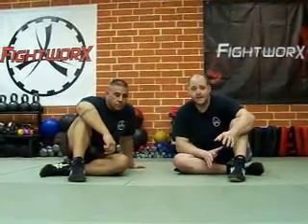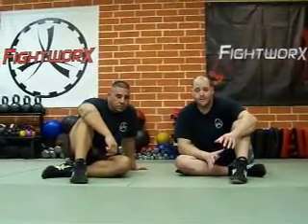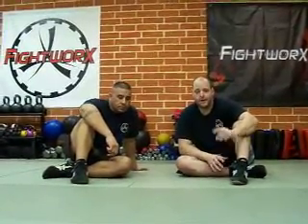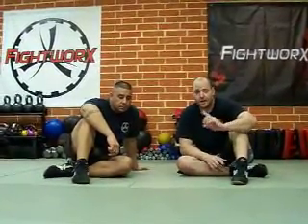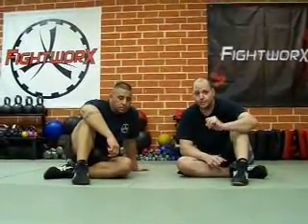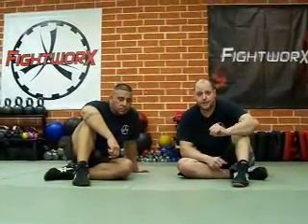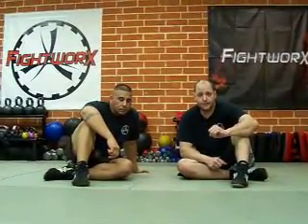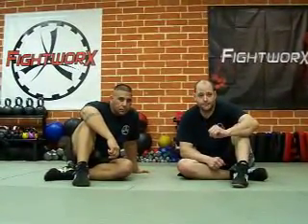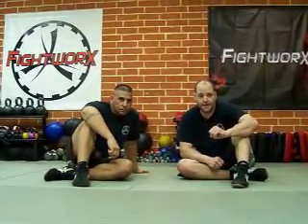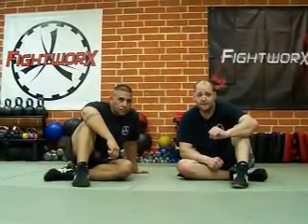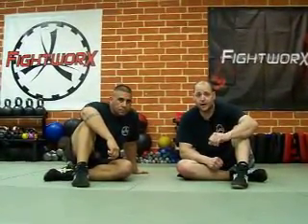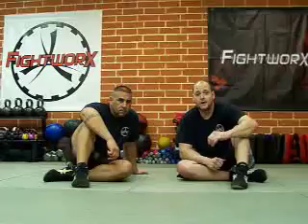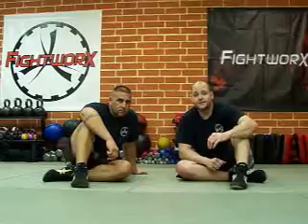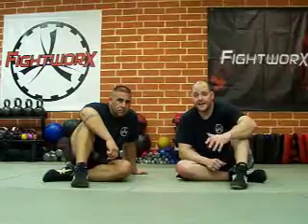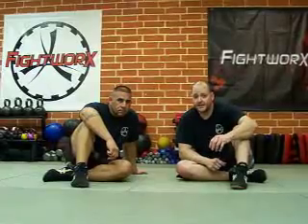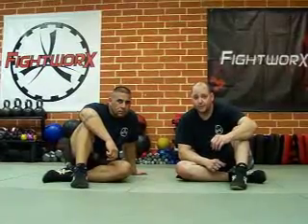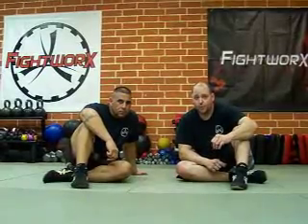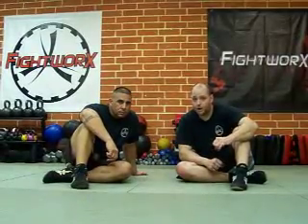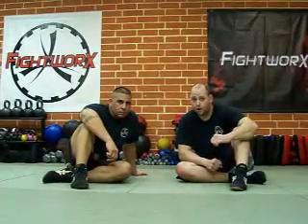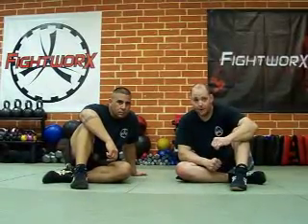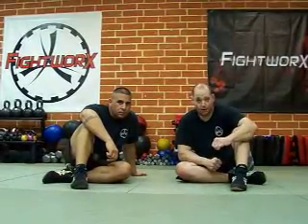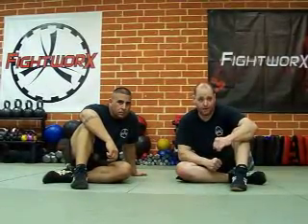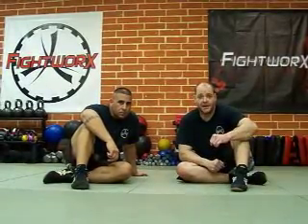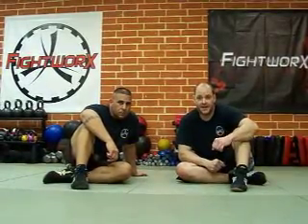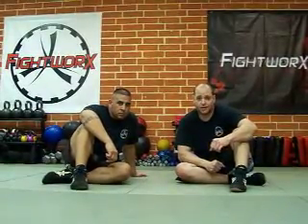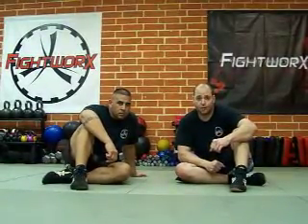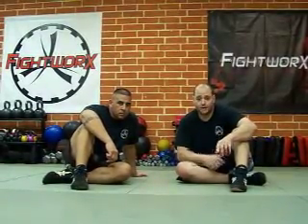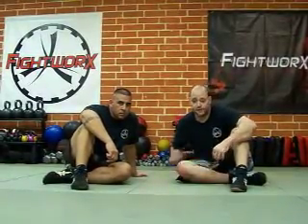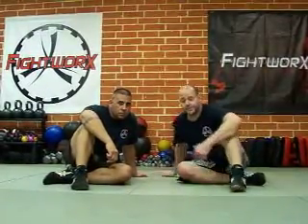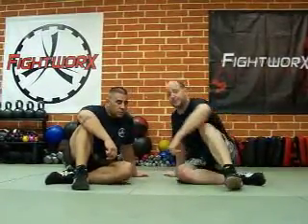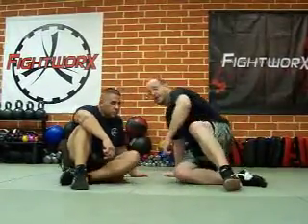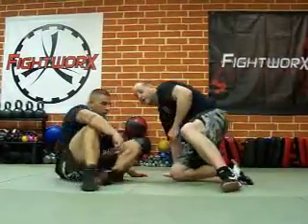Now we're going to show you the actual Americana from half guard. Keep in mind, I'm trapping my opponent in half guard so that I can have two to one to overpower him and get the Kimura. So as always, I'm going to start at guard.